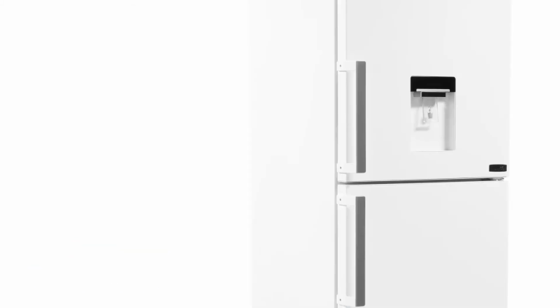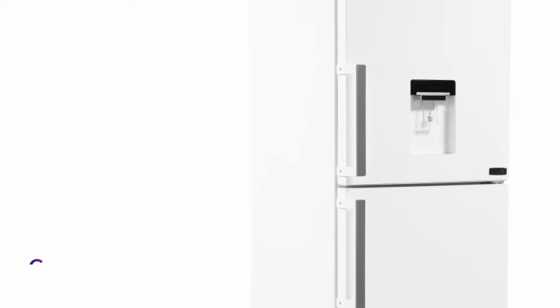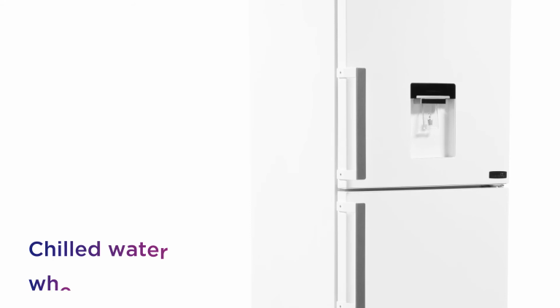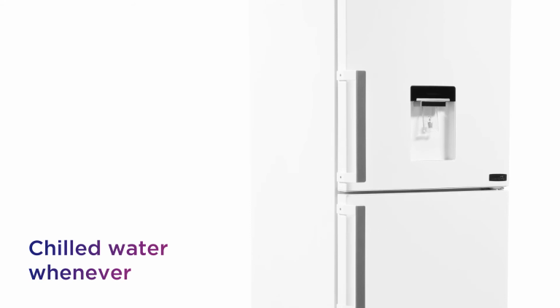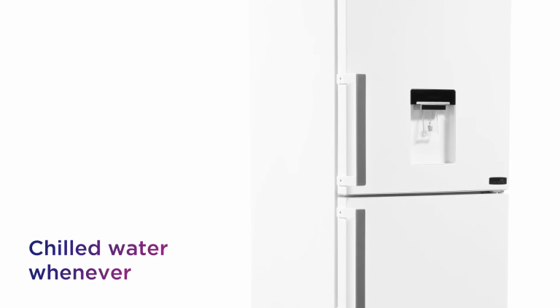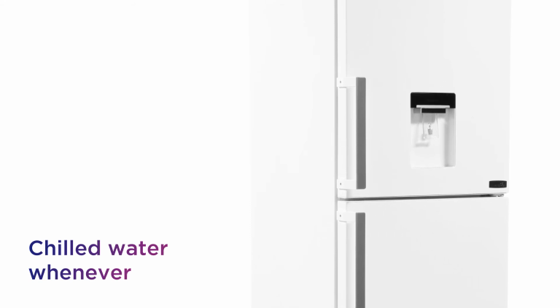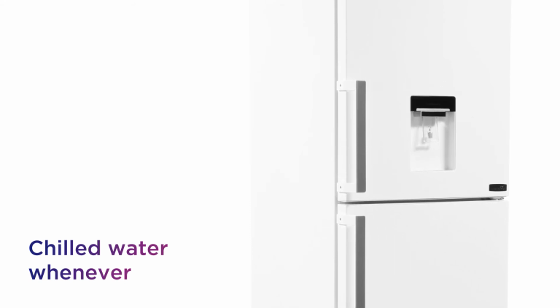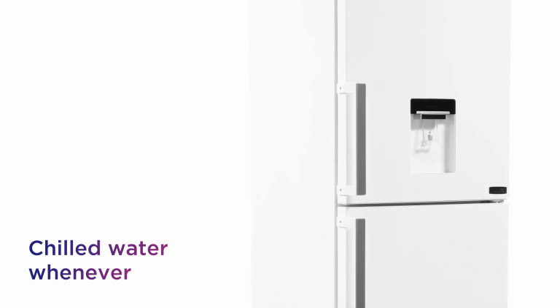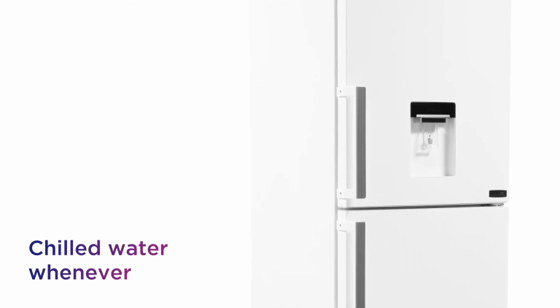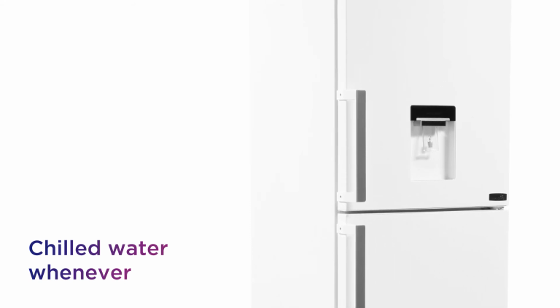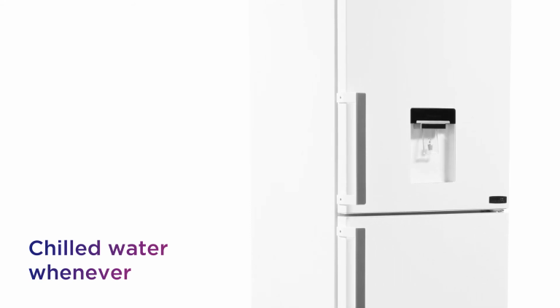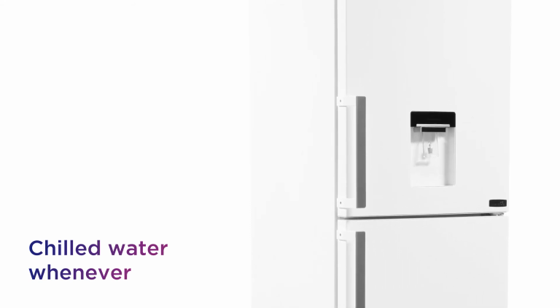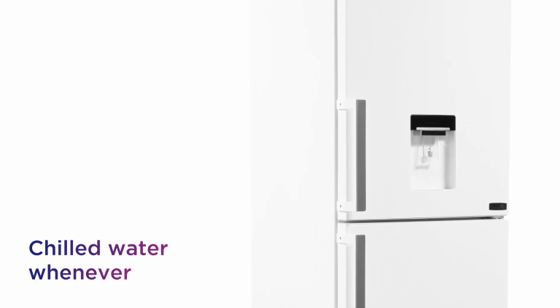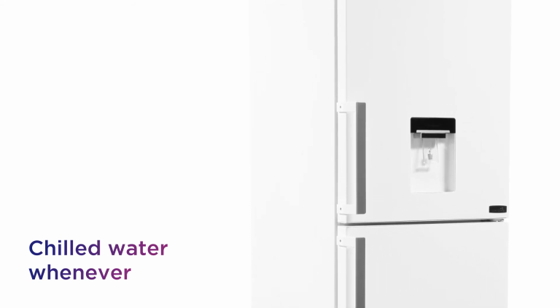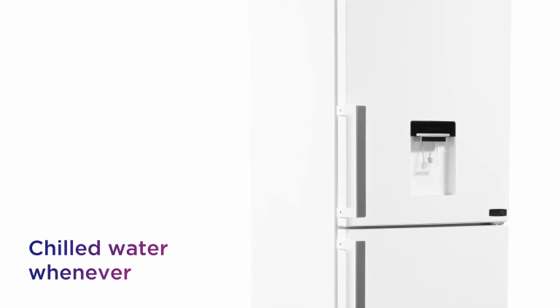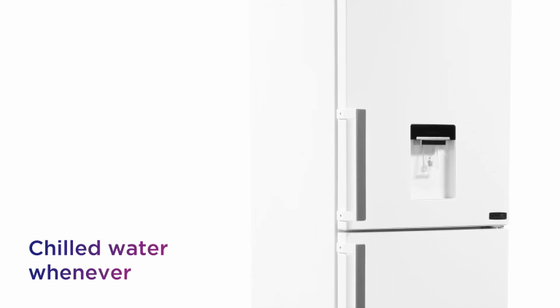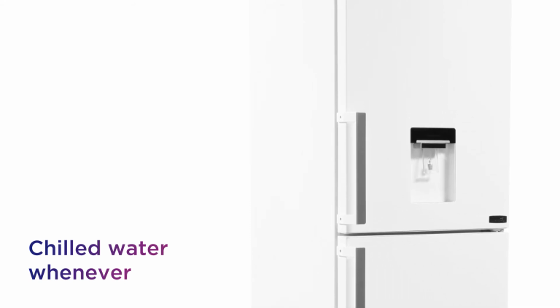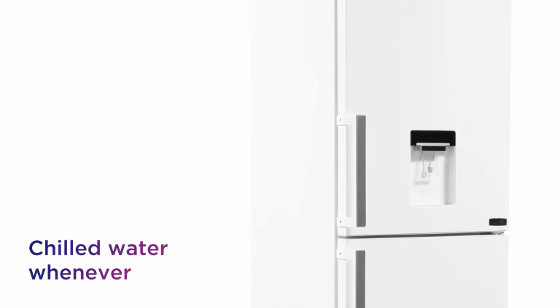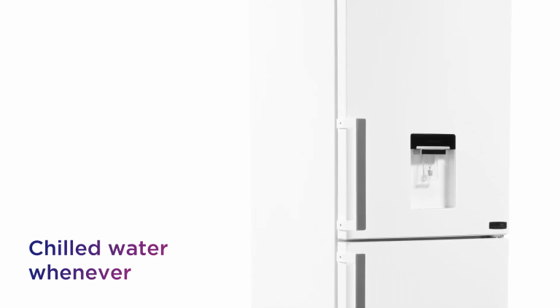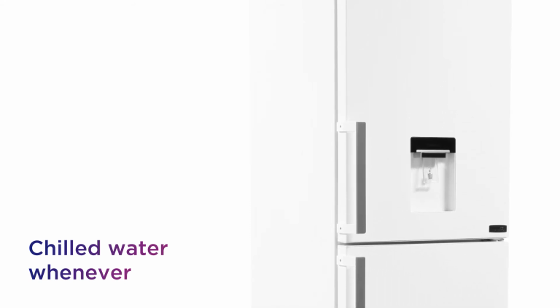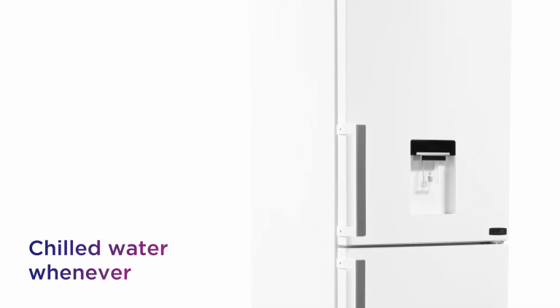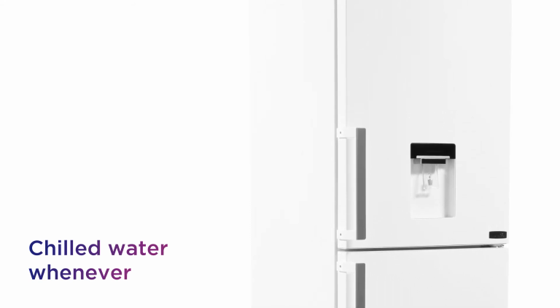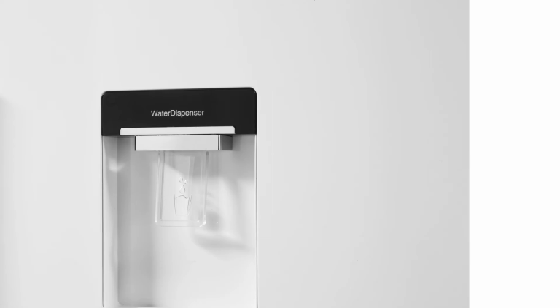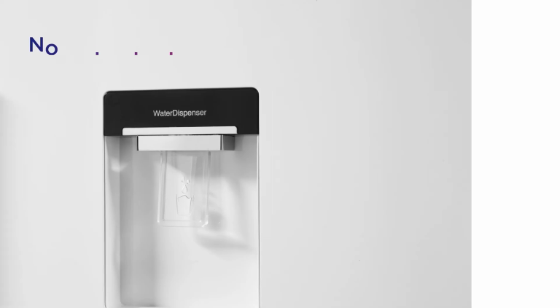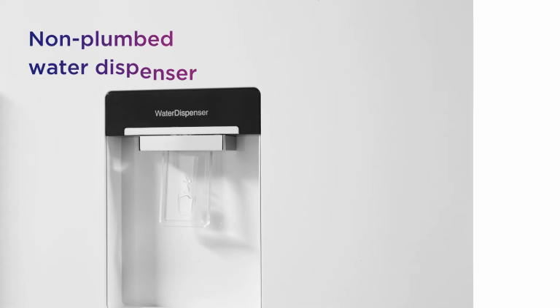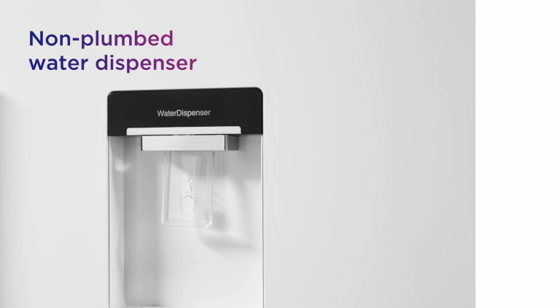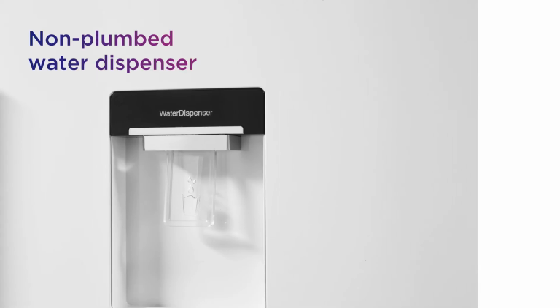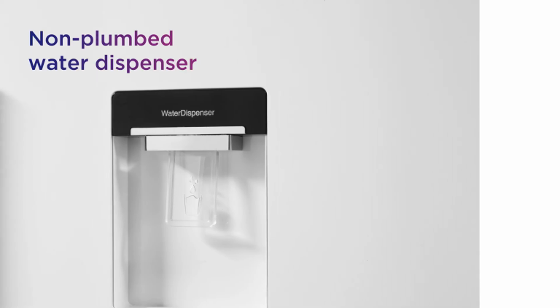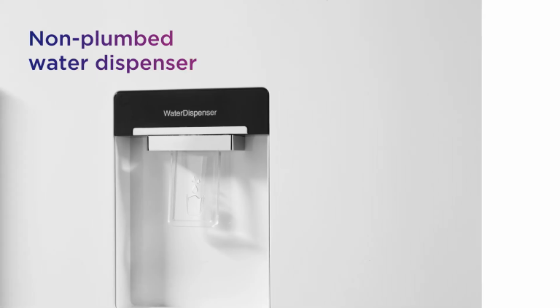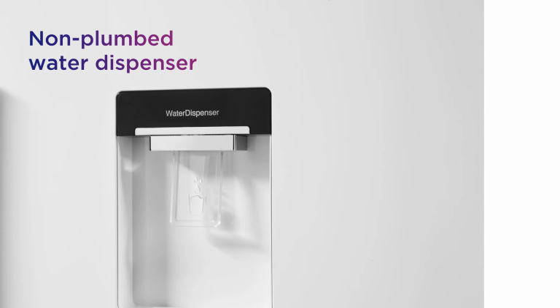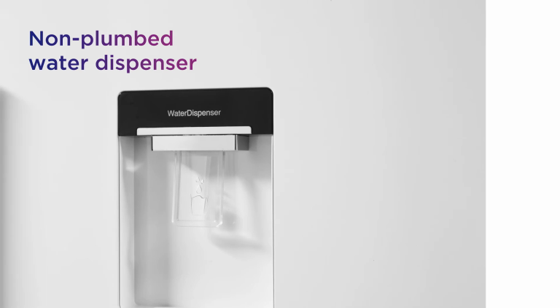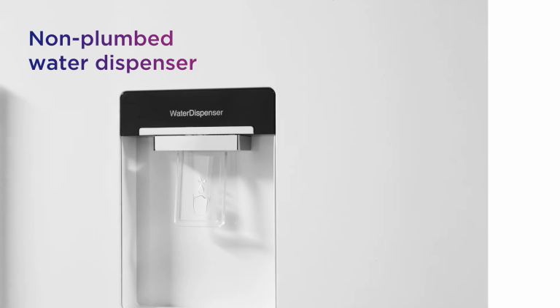You can get chilled water whenever you want without any of the hassle of plumbing in, from the non-plumbed water dispenser.